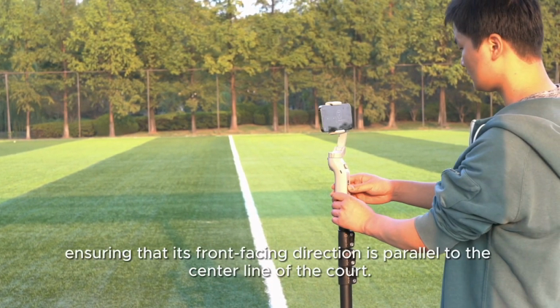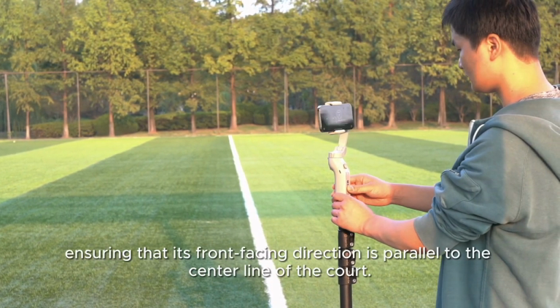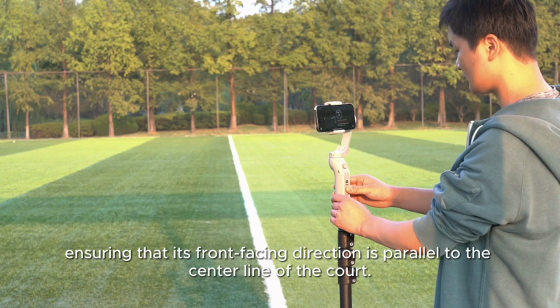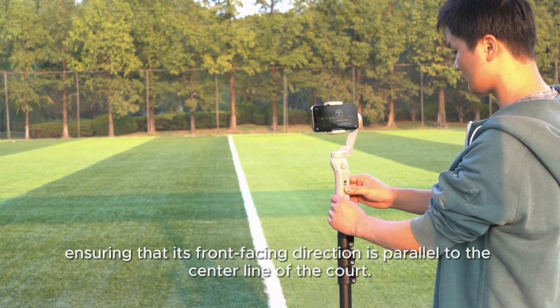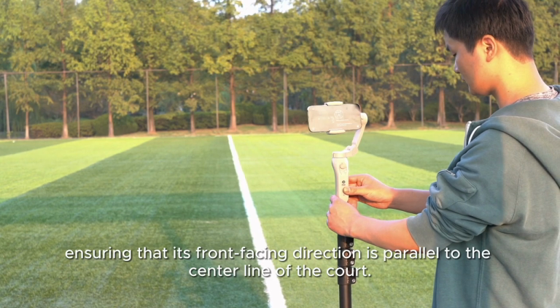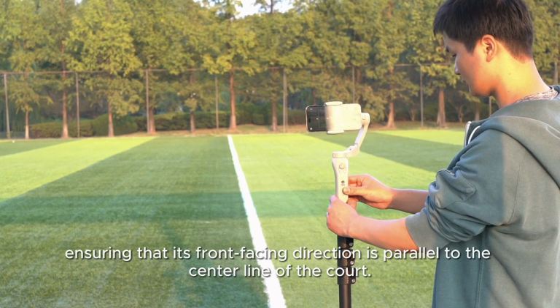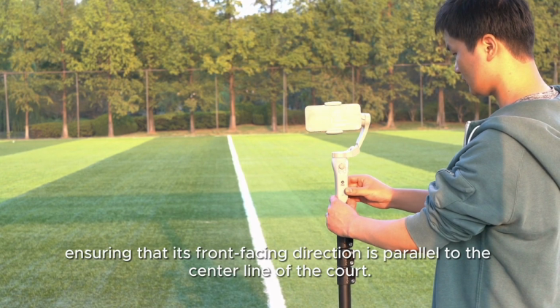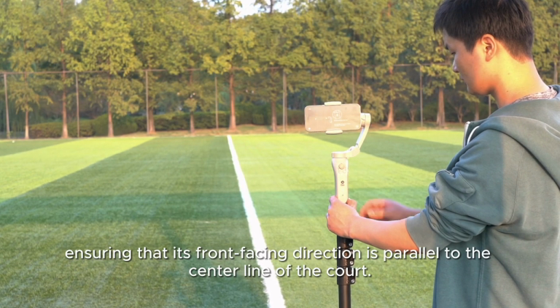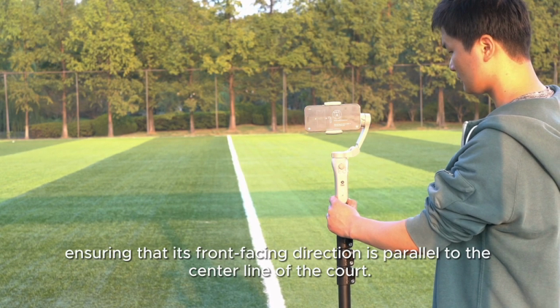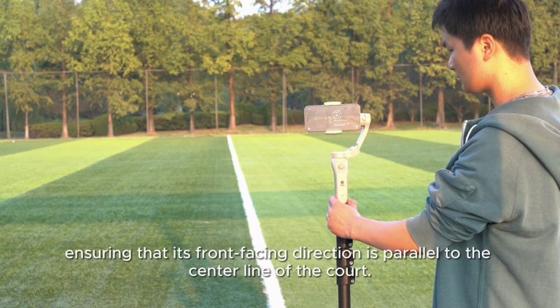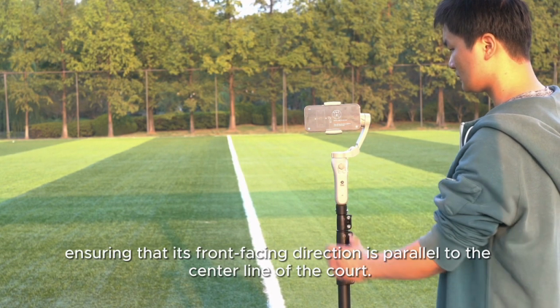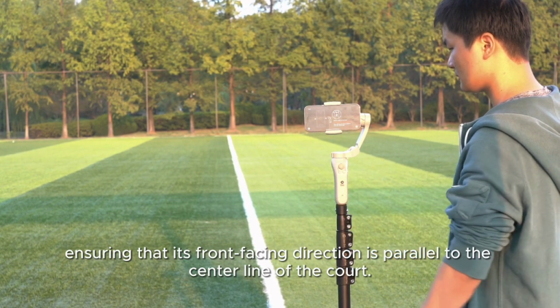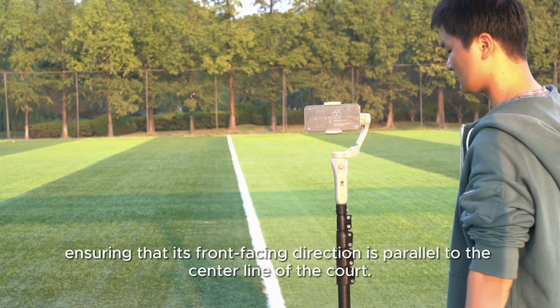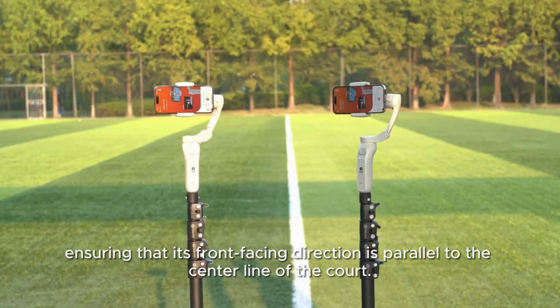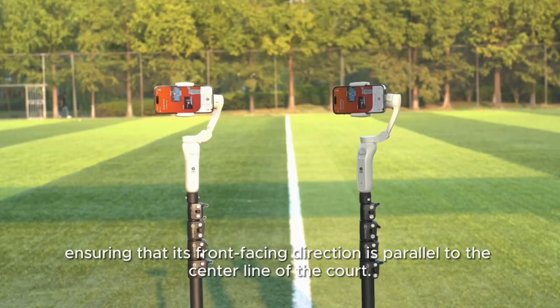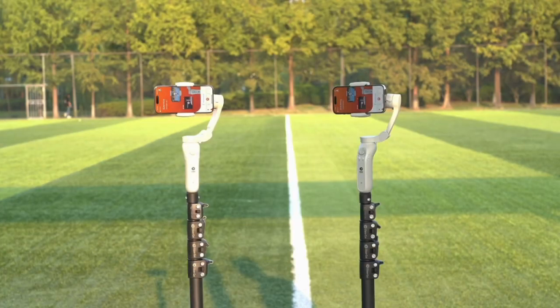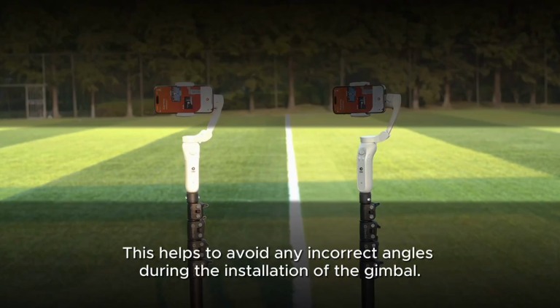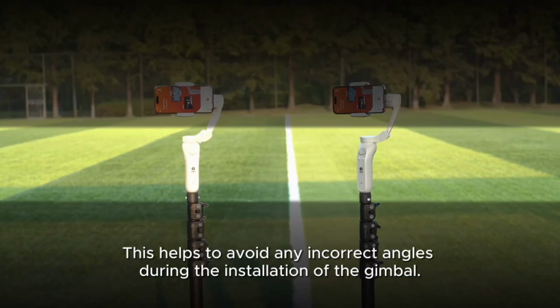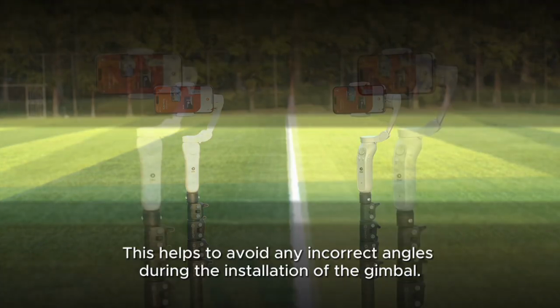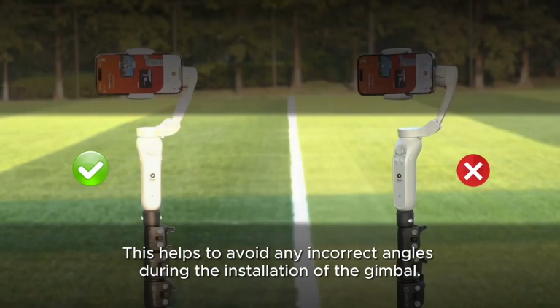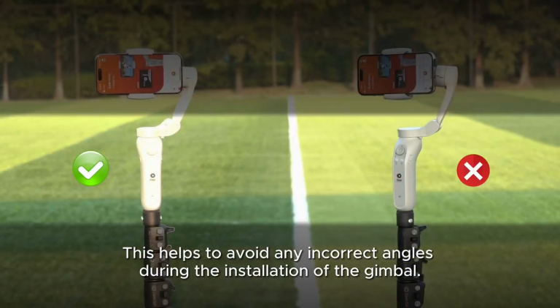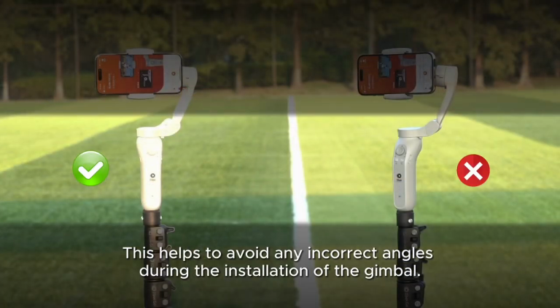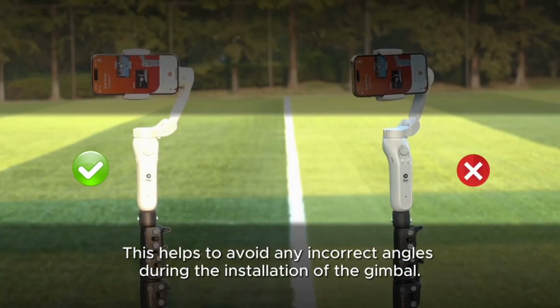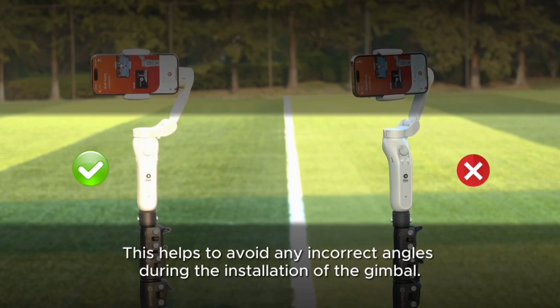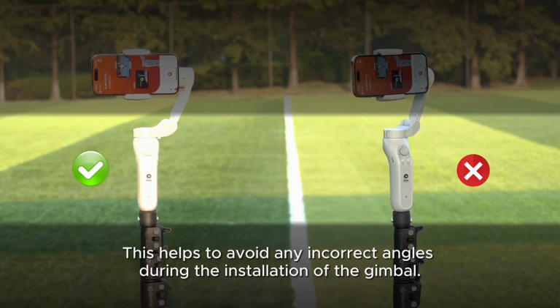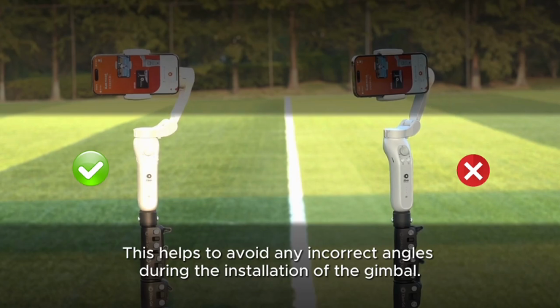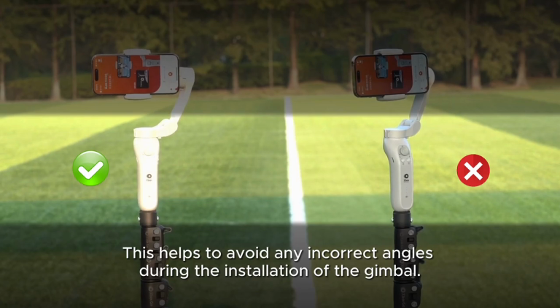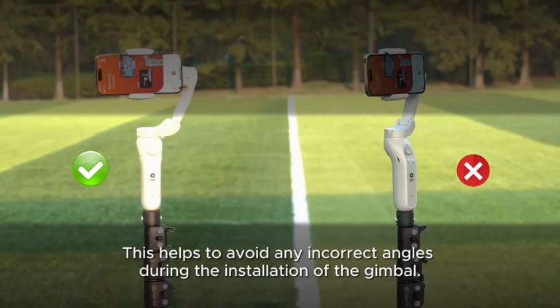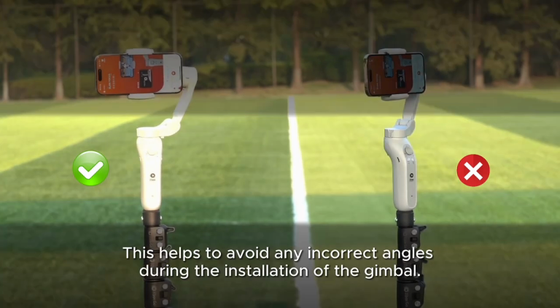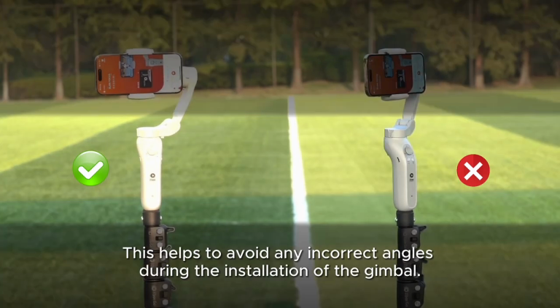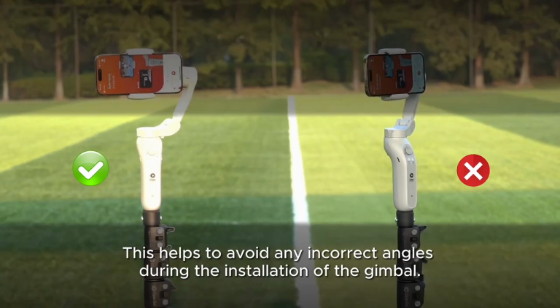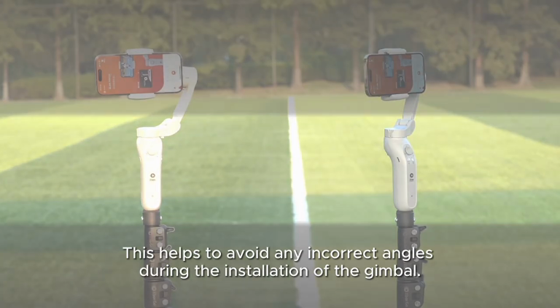Ensuring that its front-facing direction is parallel to the center line of the court. This helps to avoid any incorrect angles during the installation of the gimbal.